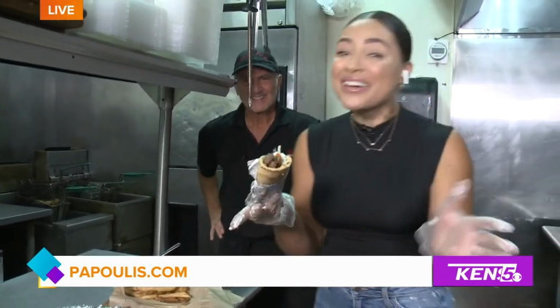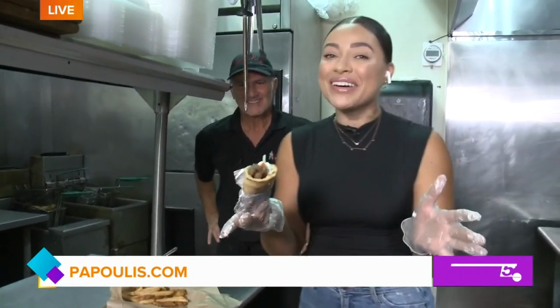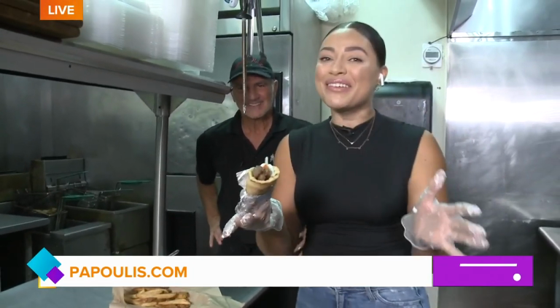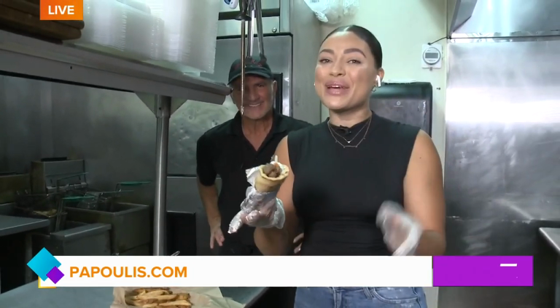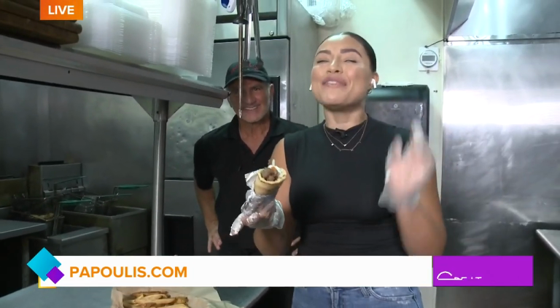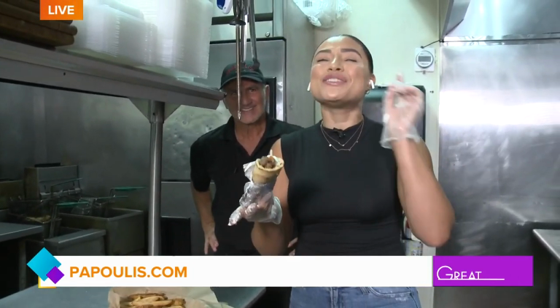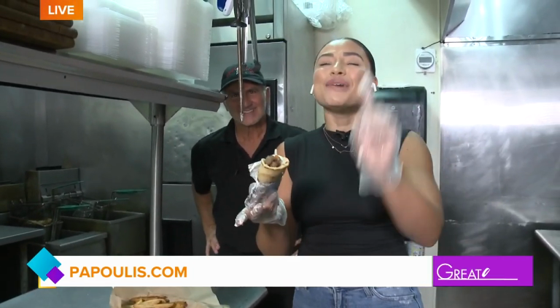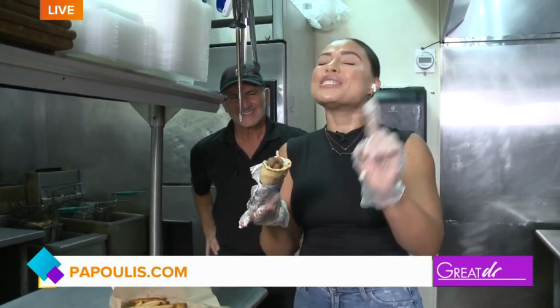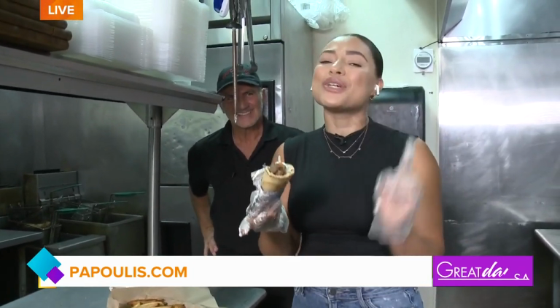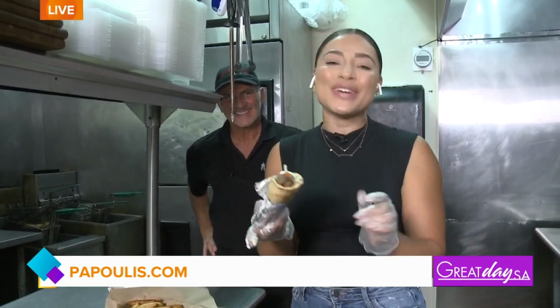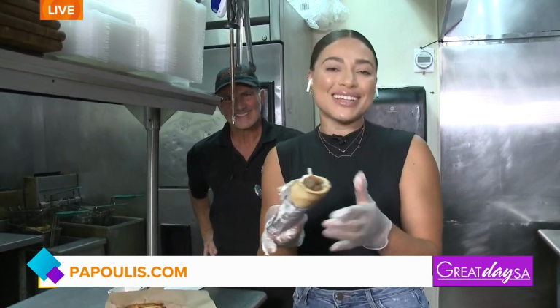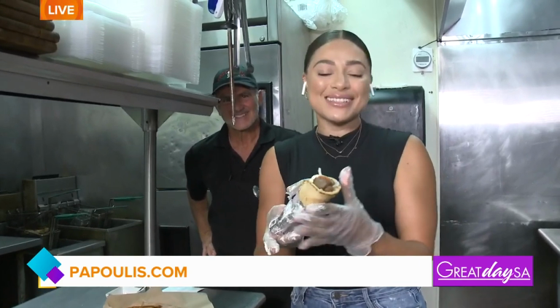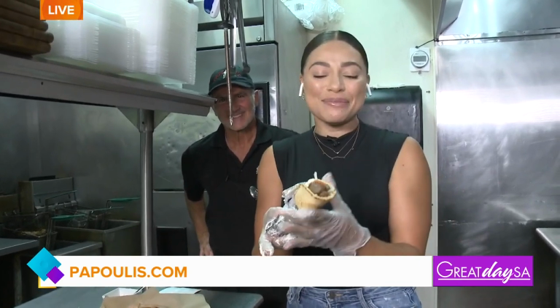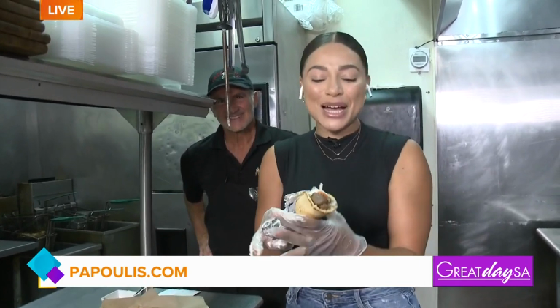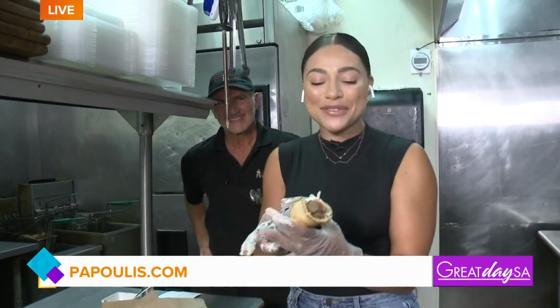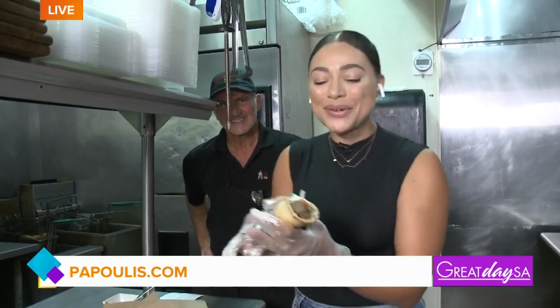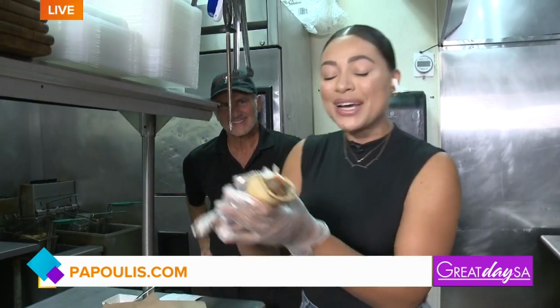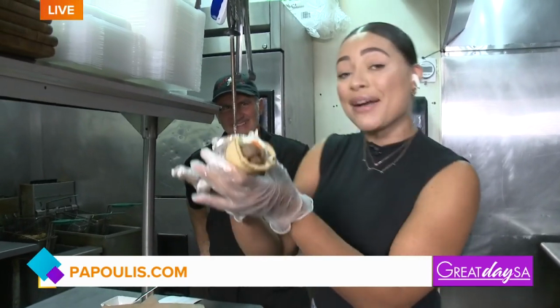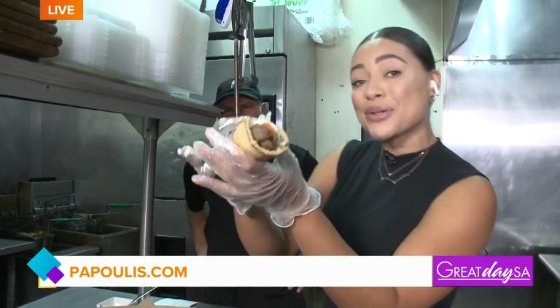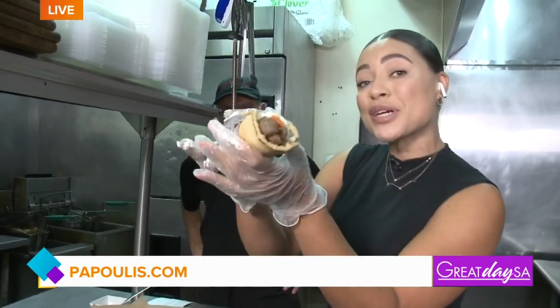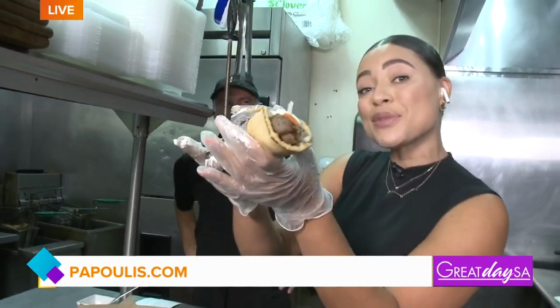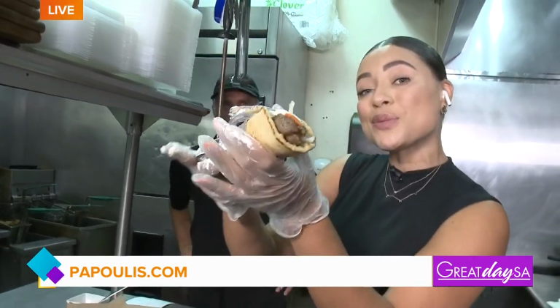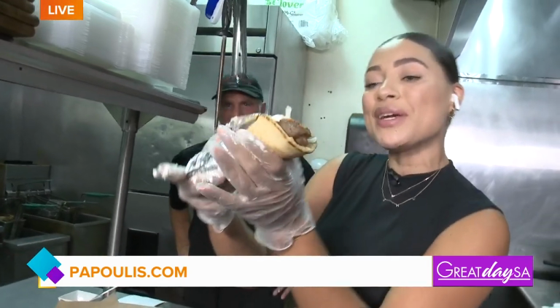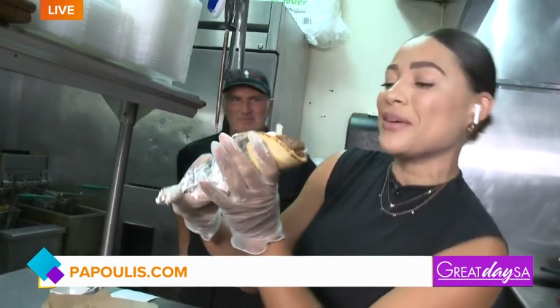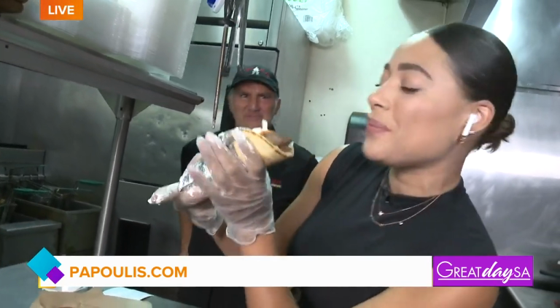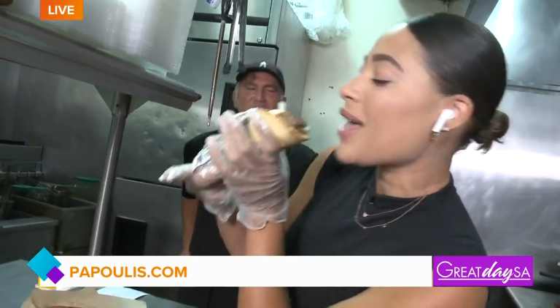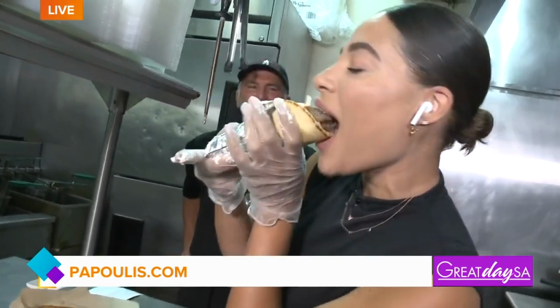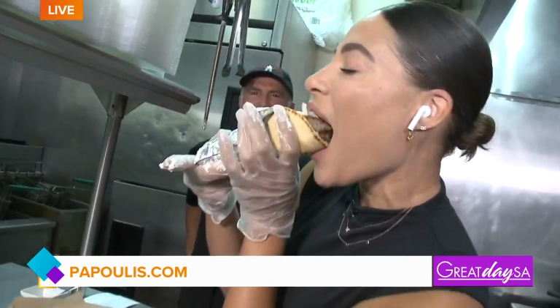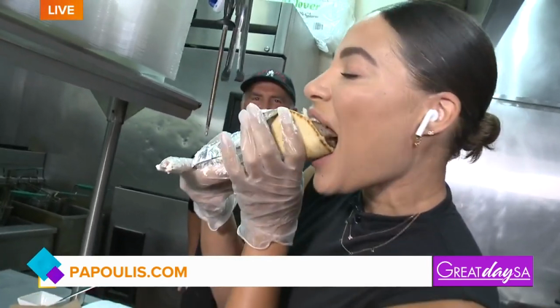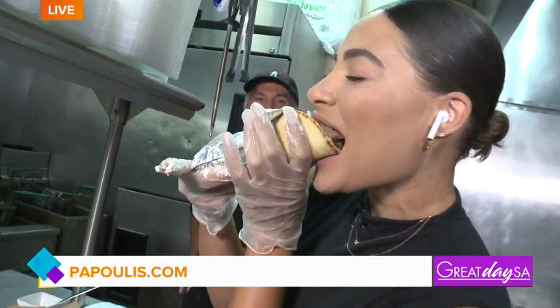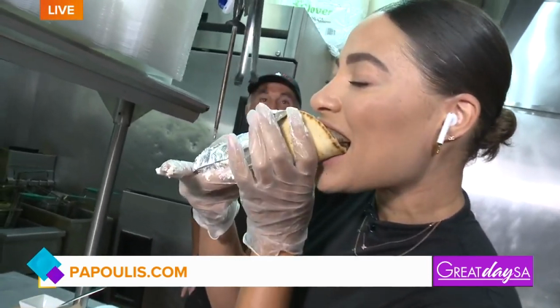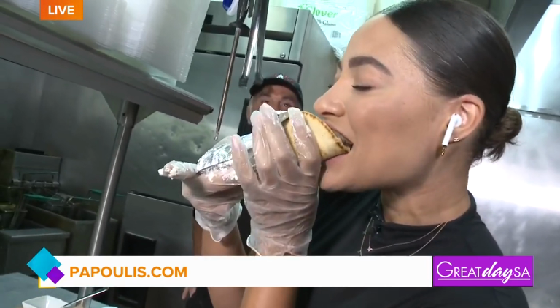Do not go anywhere — we have so much more great content to stay back for you after a quick commercial break. Thank you.